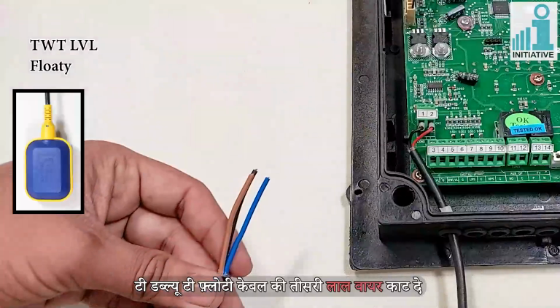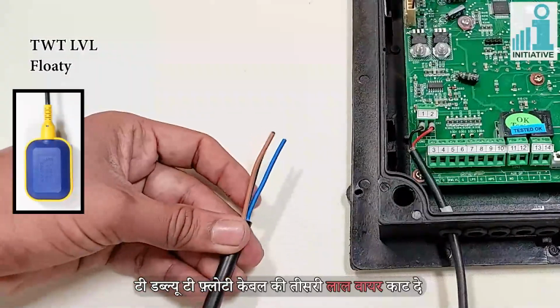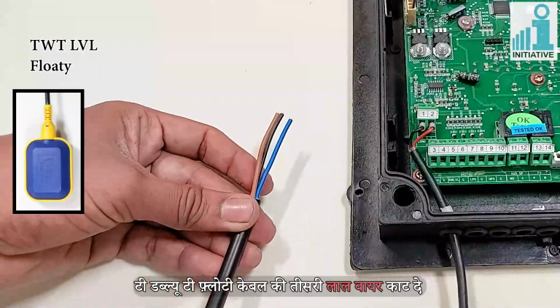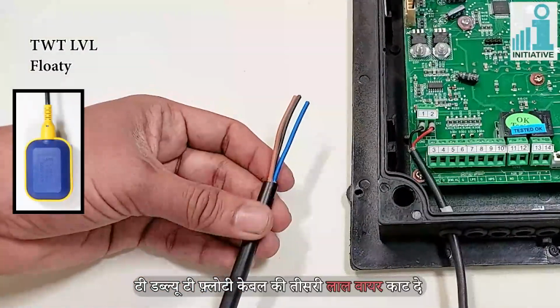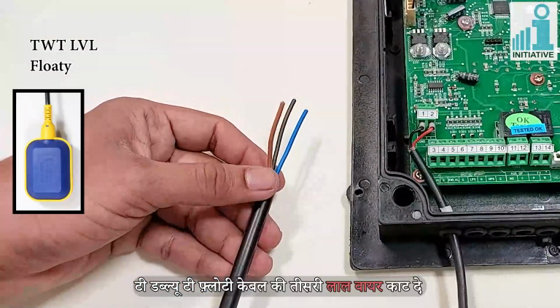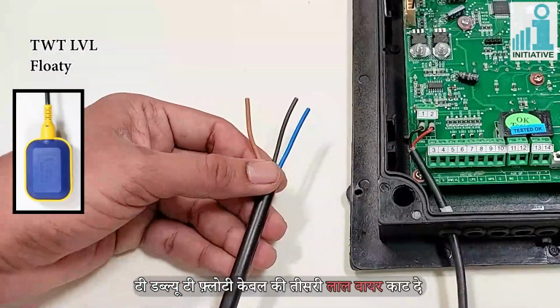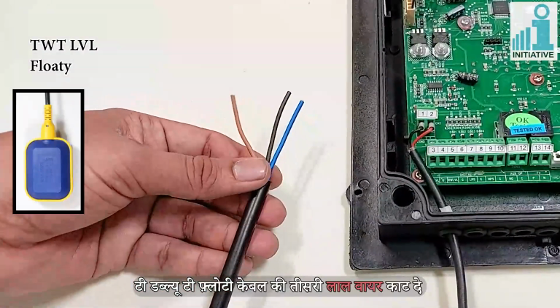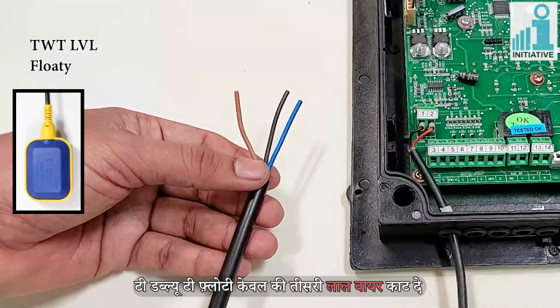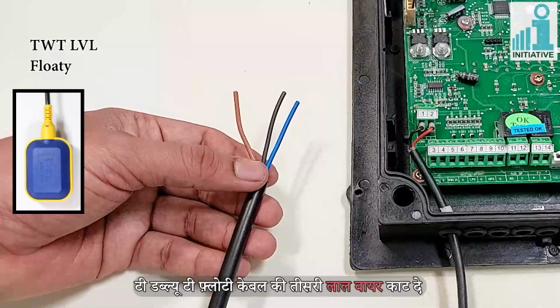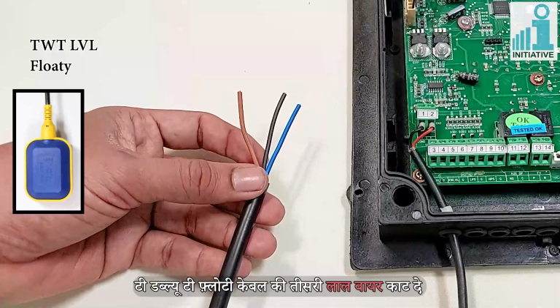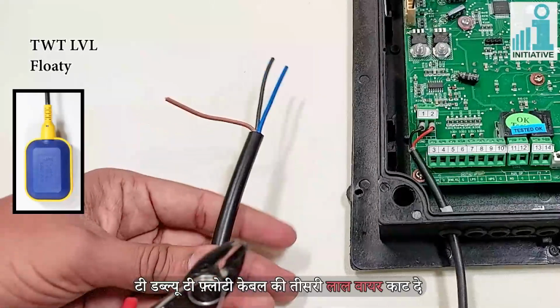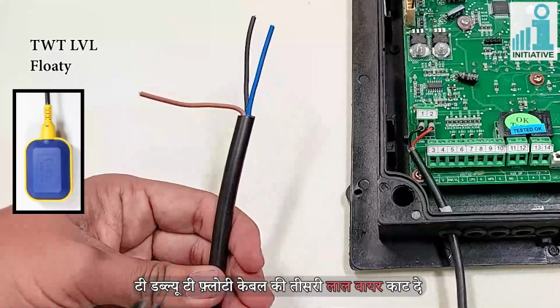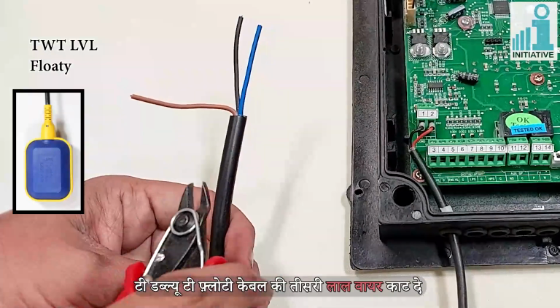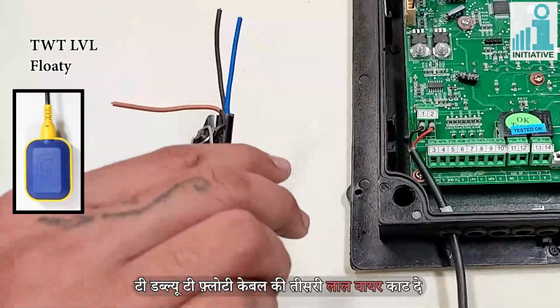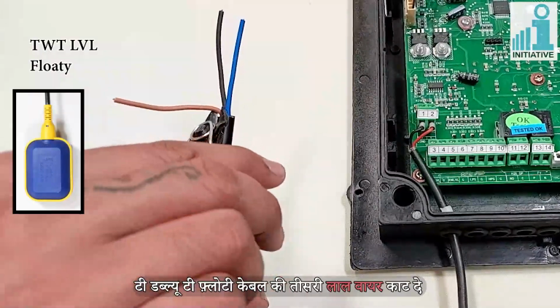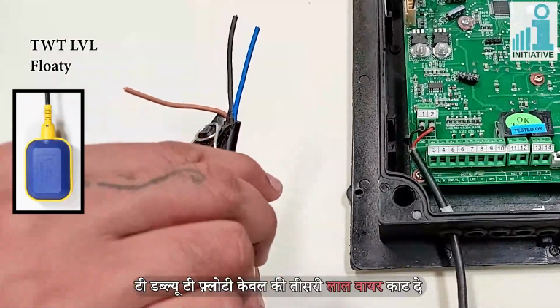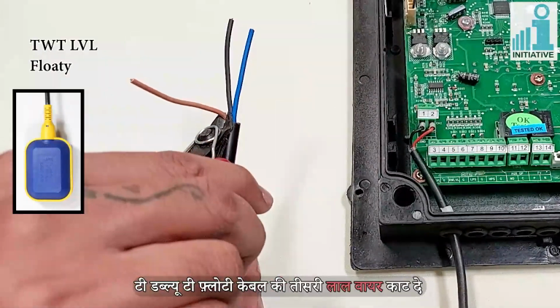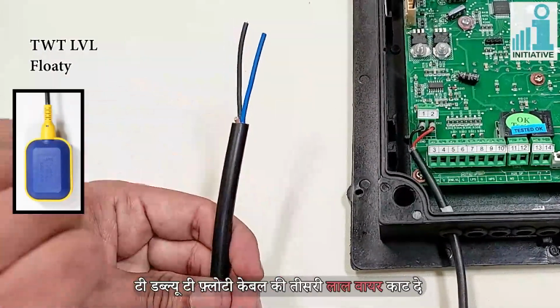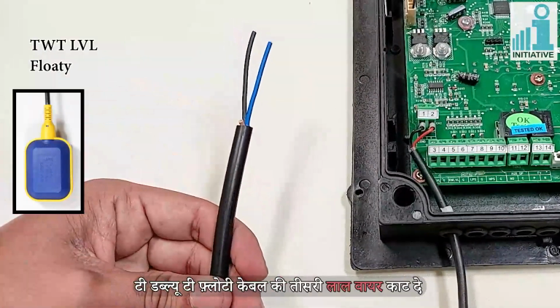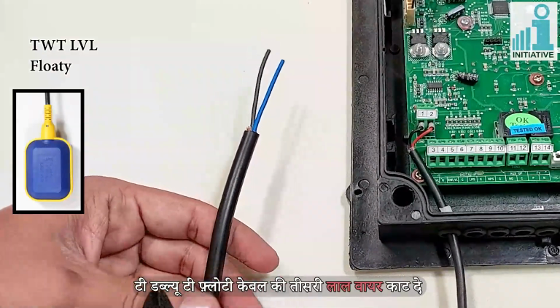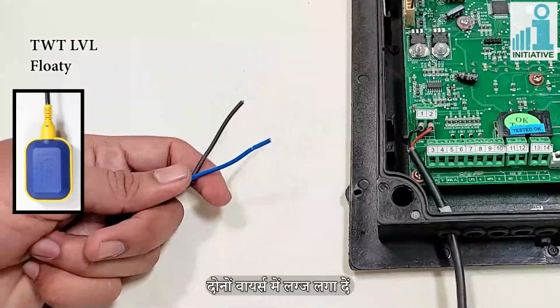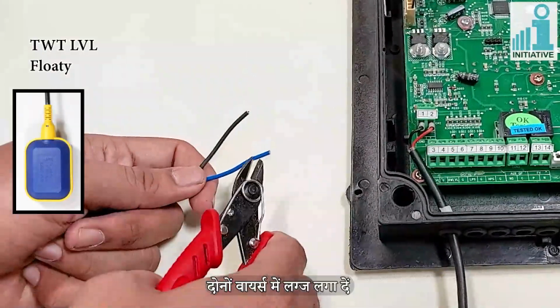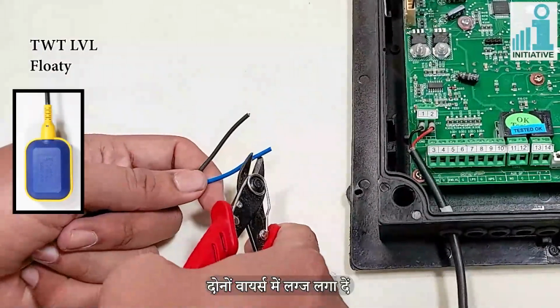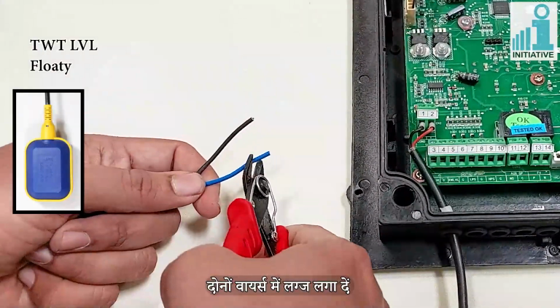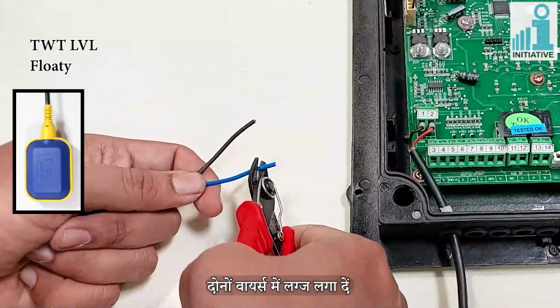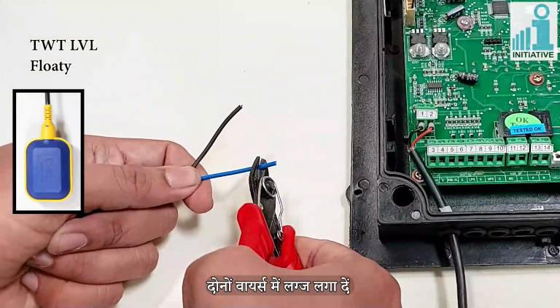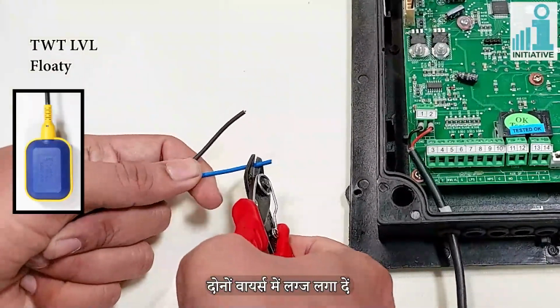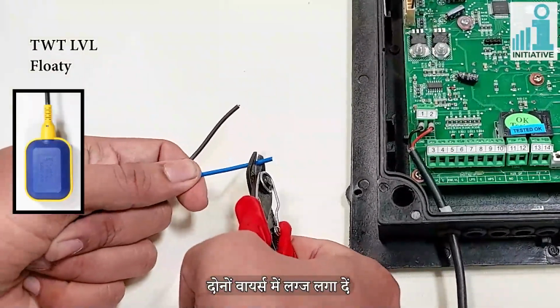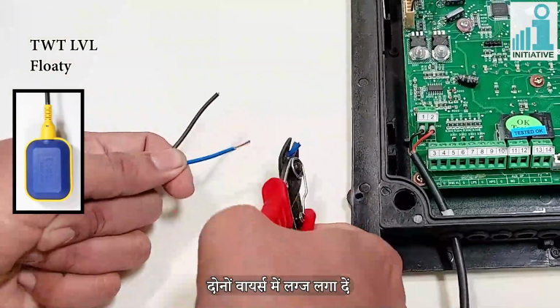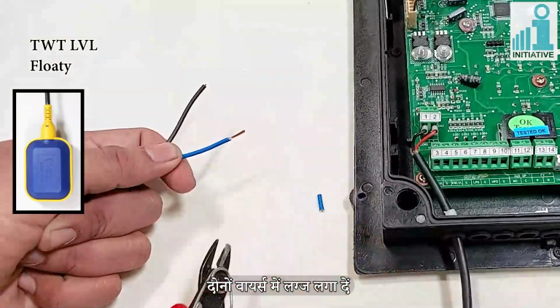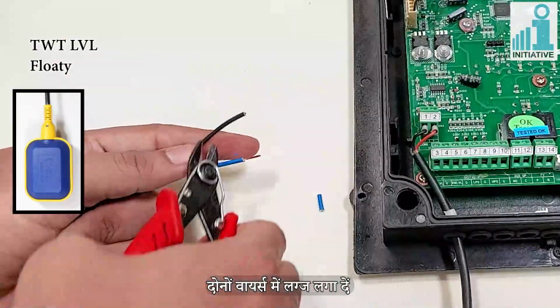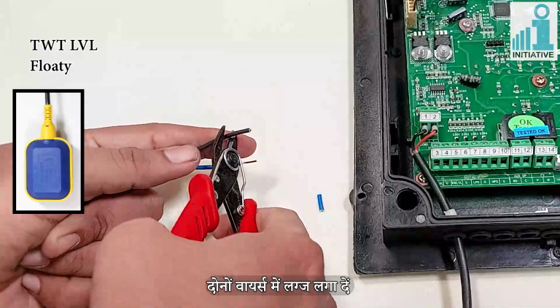Cut the third red wire of the TWT floaty cable, then fix the lugs on the other two remaining wires.